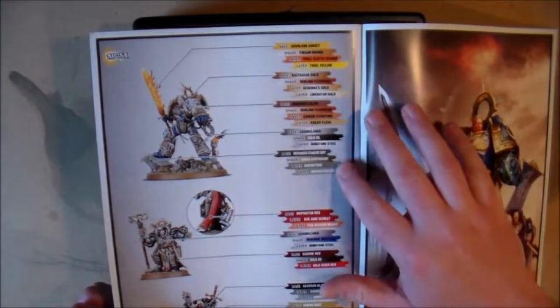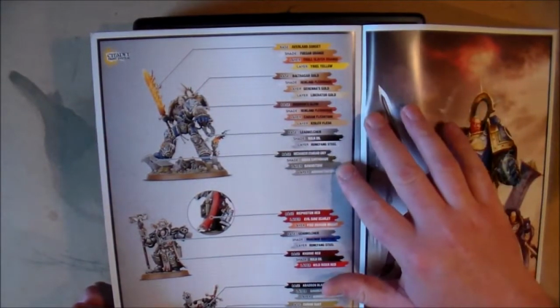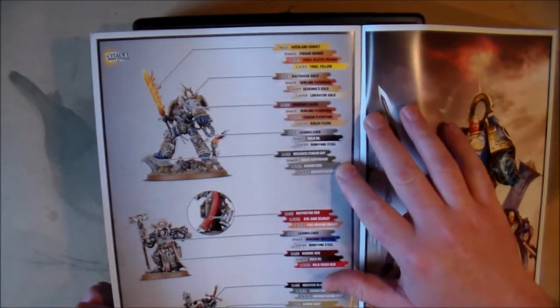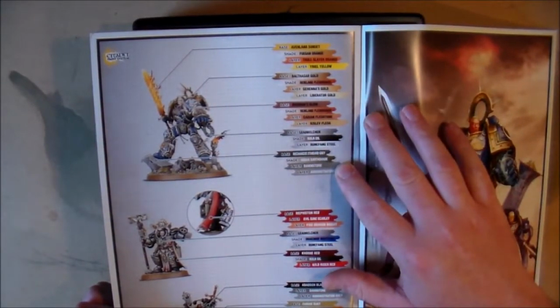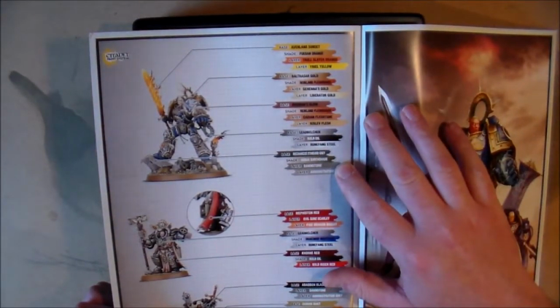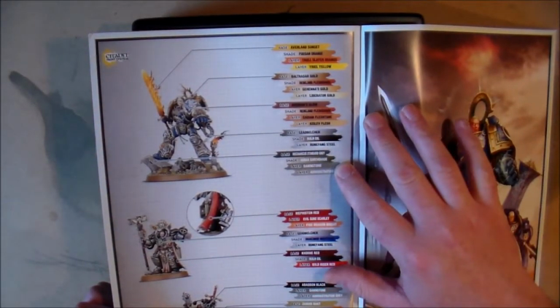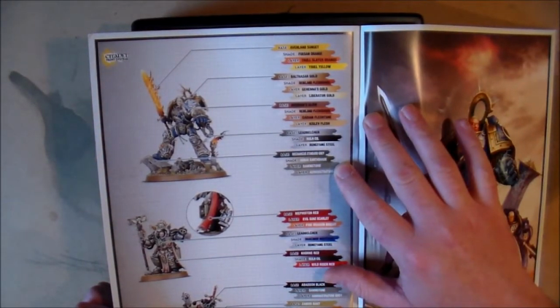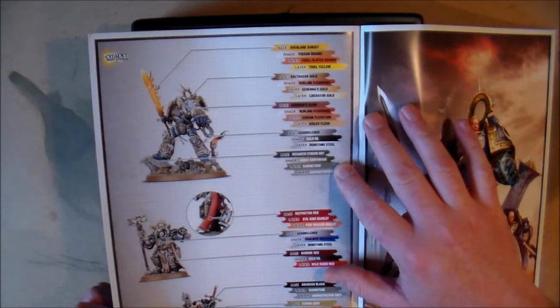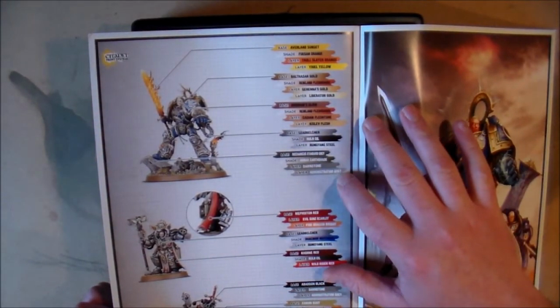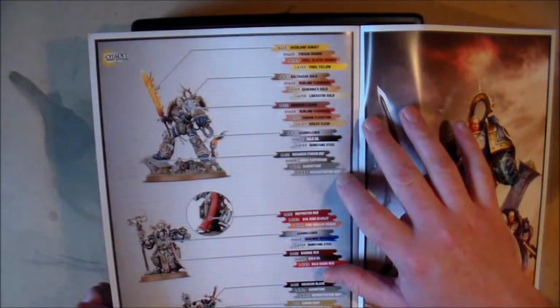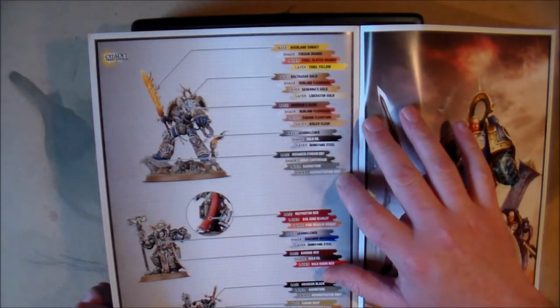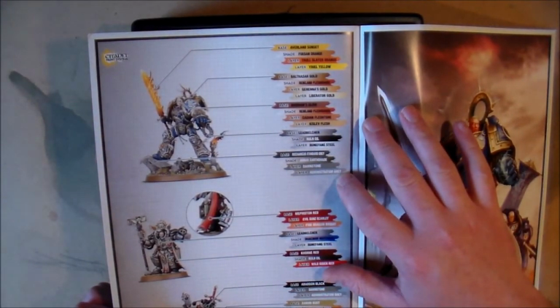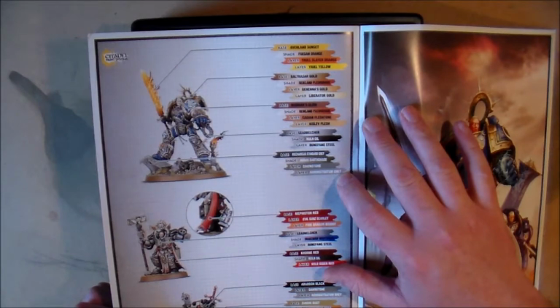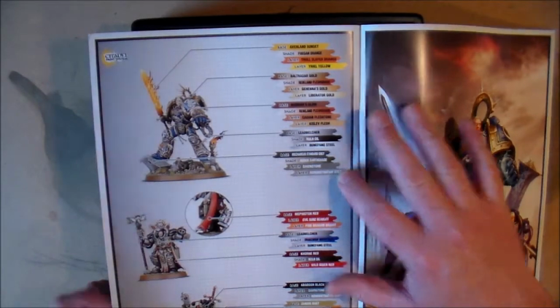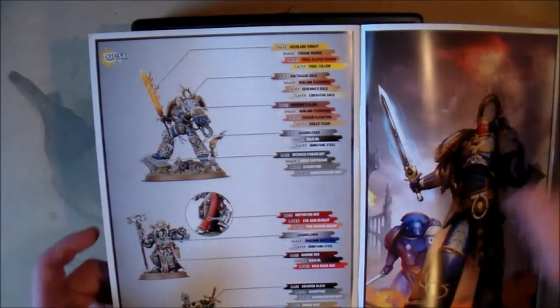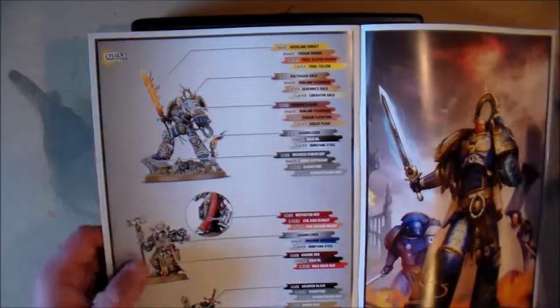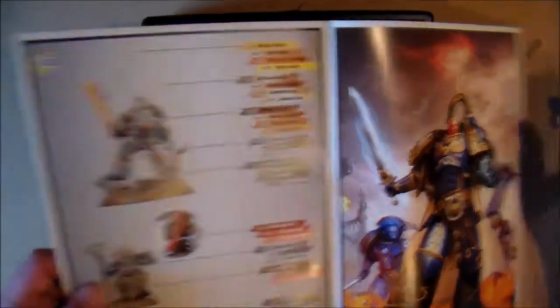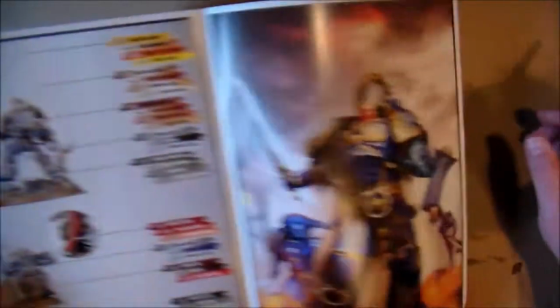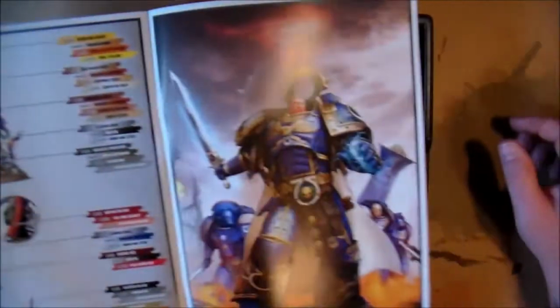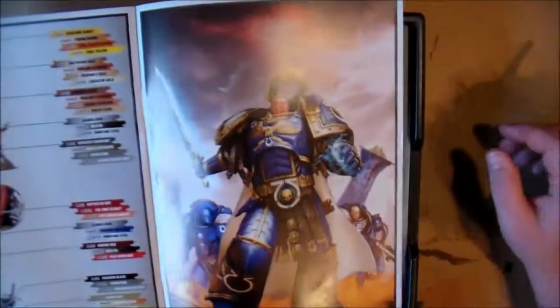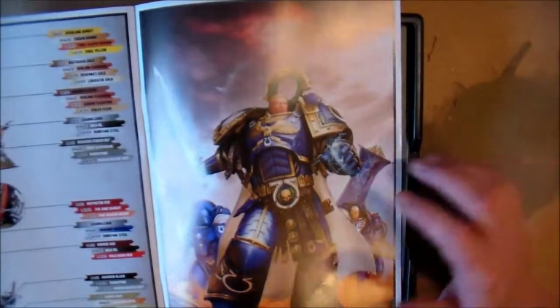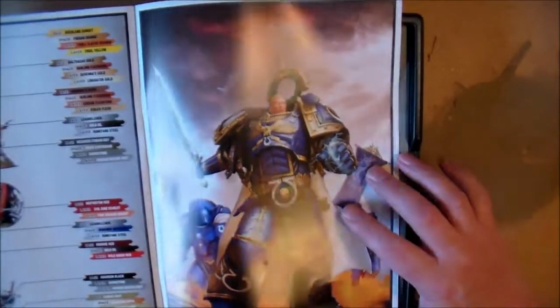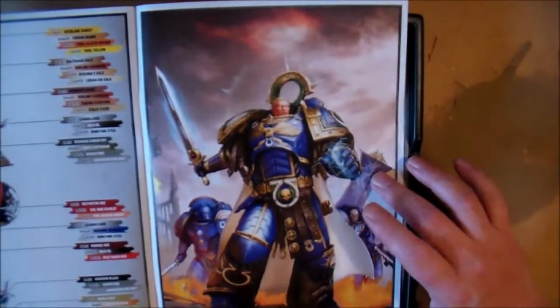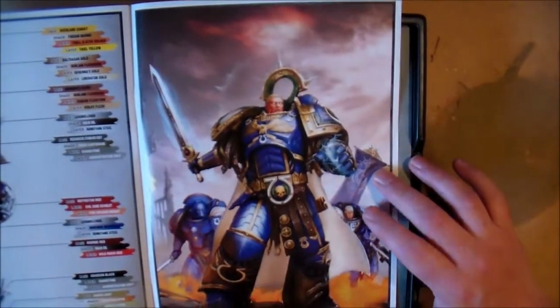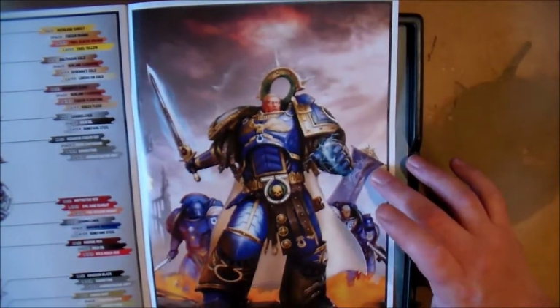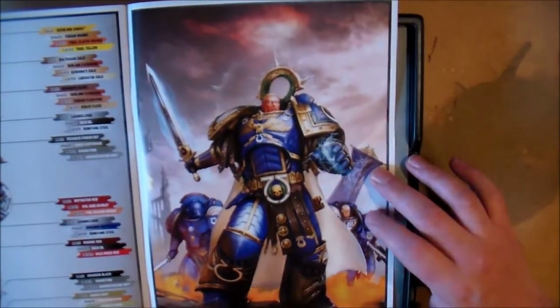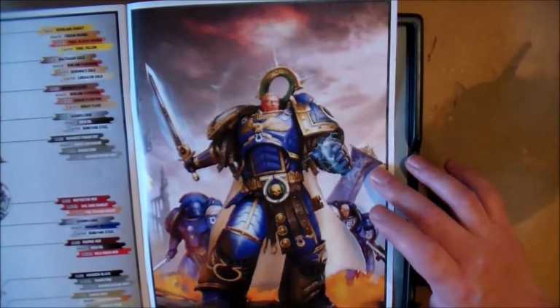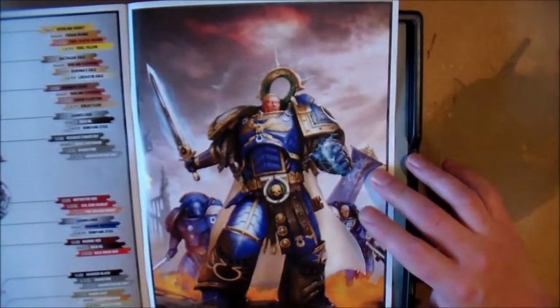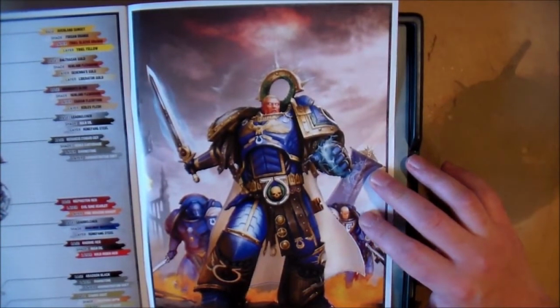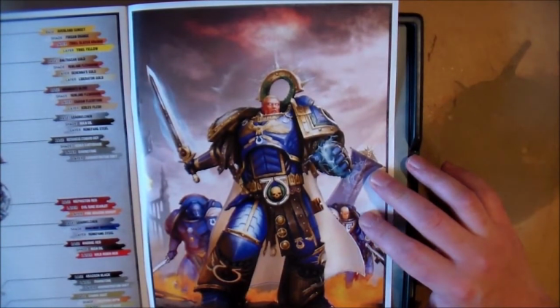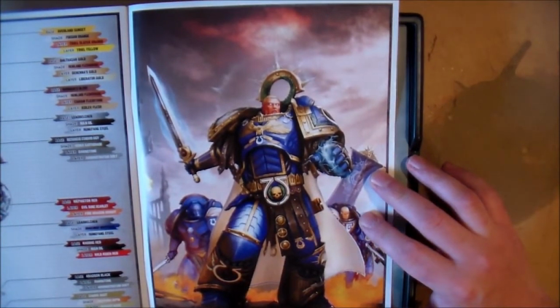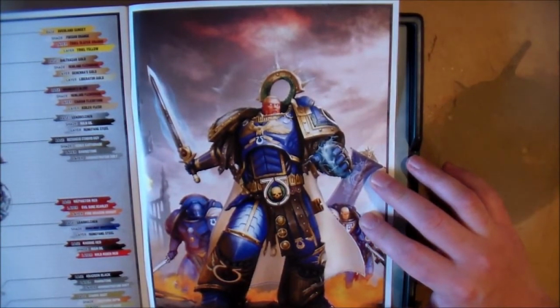It gives you a rundown, roughly, of what colors to use, and really nice artwork here as well.